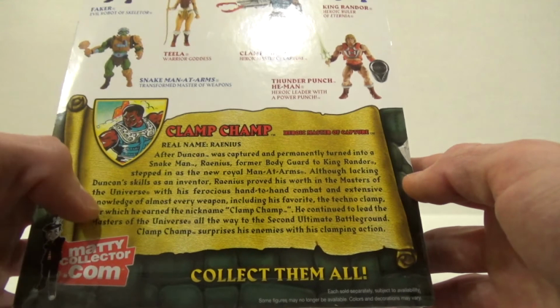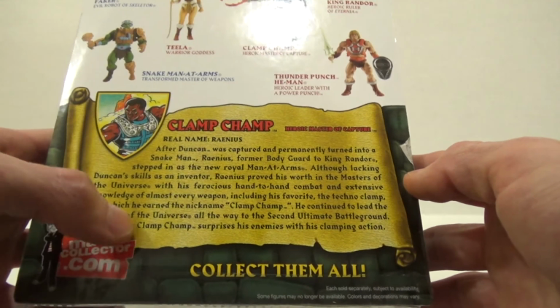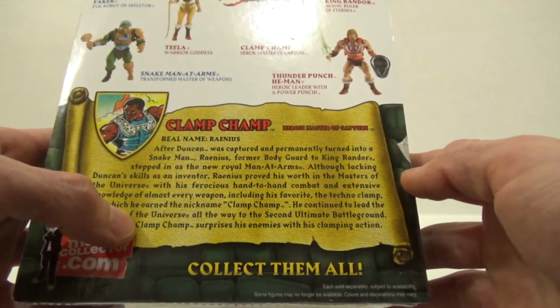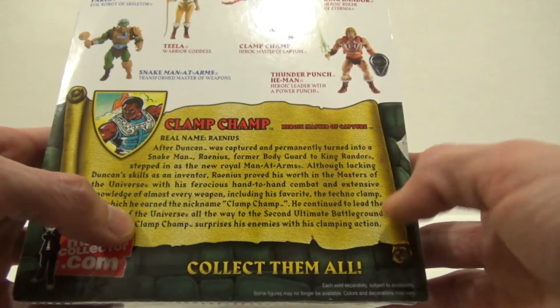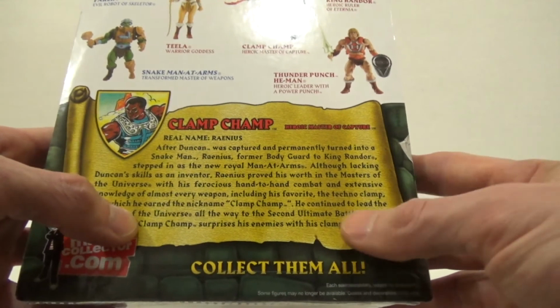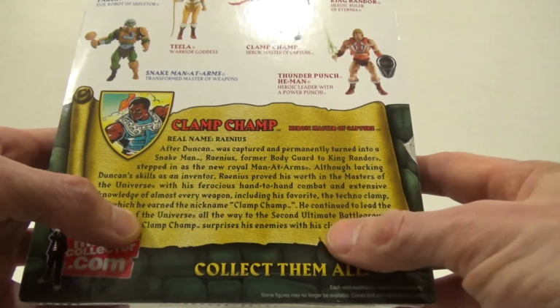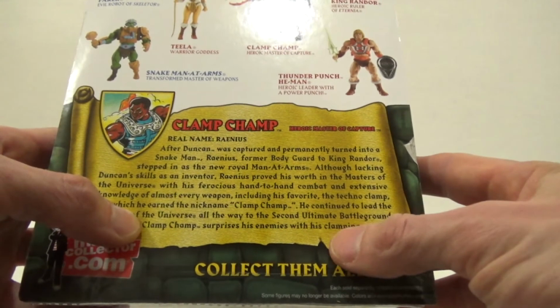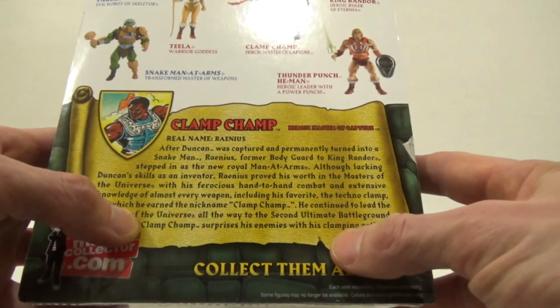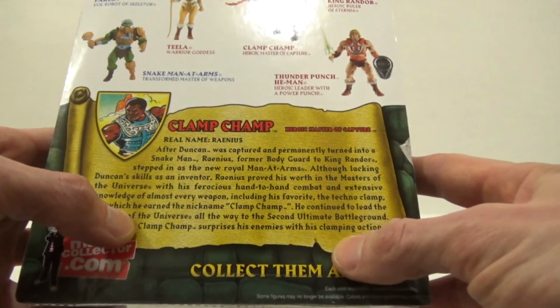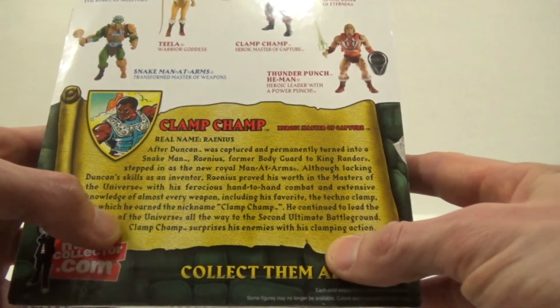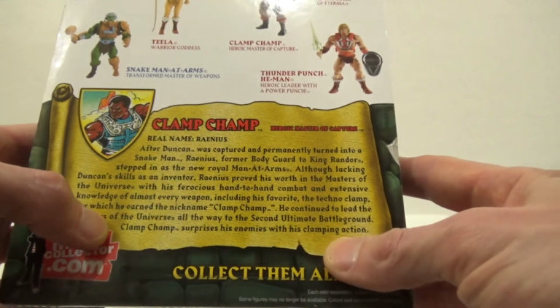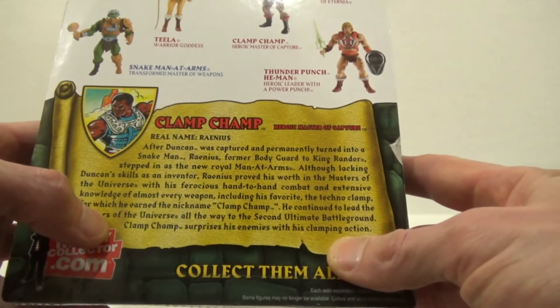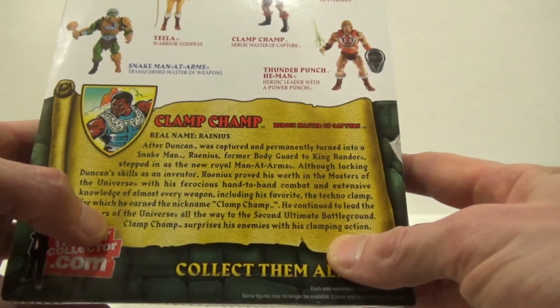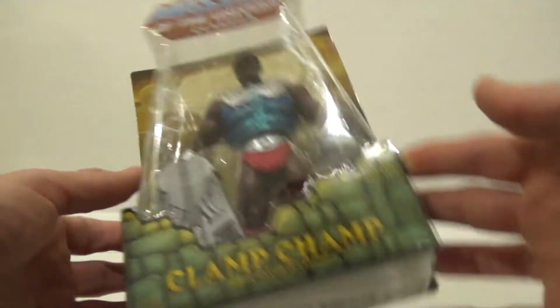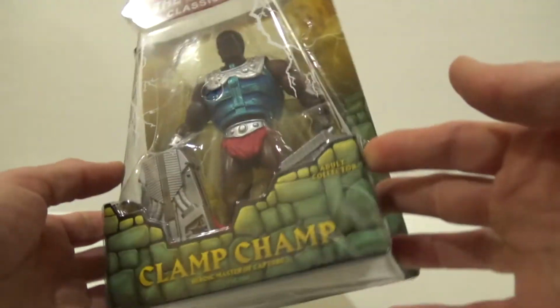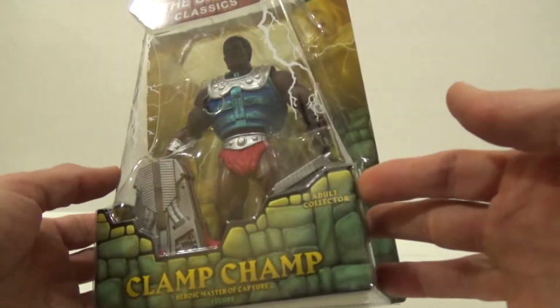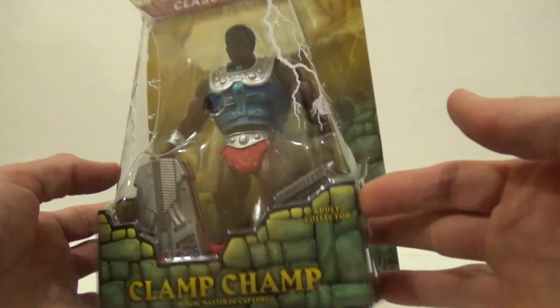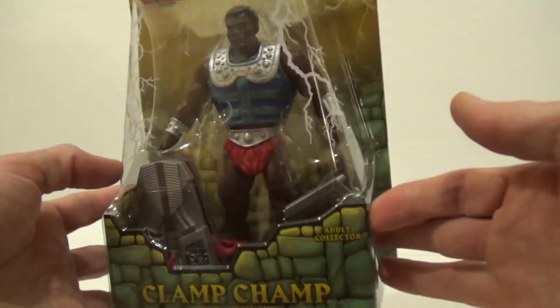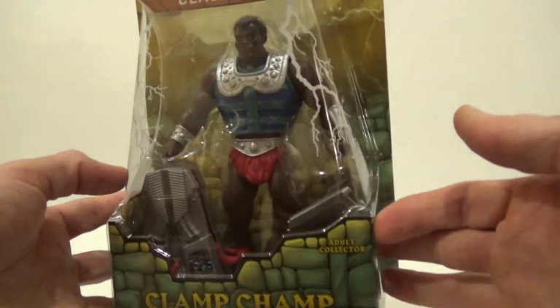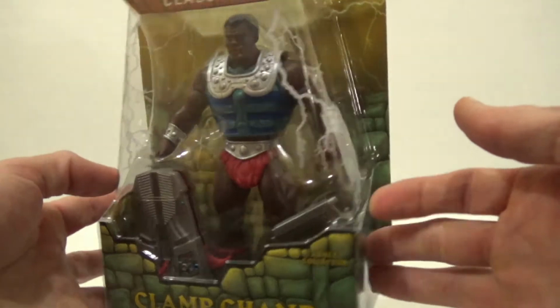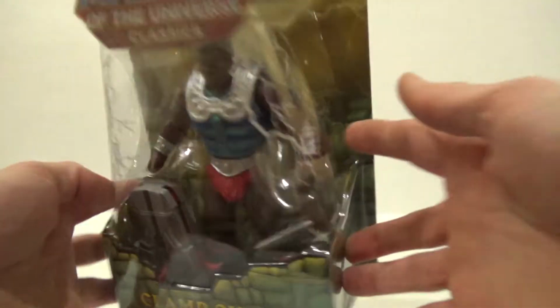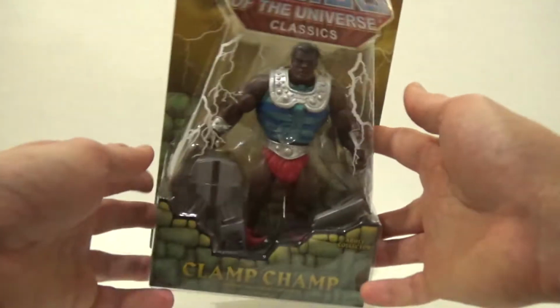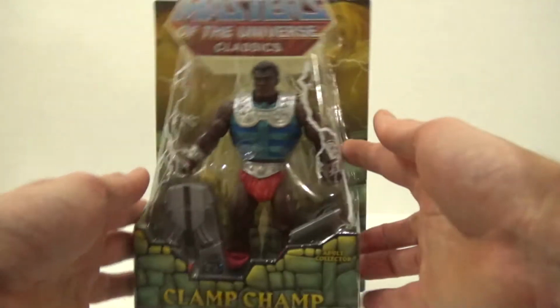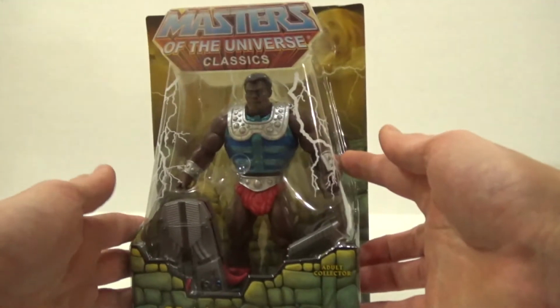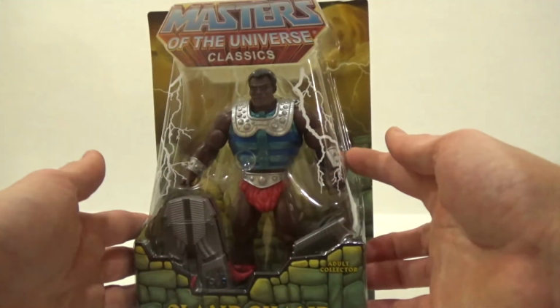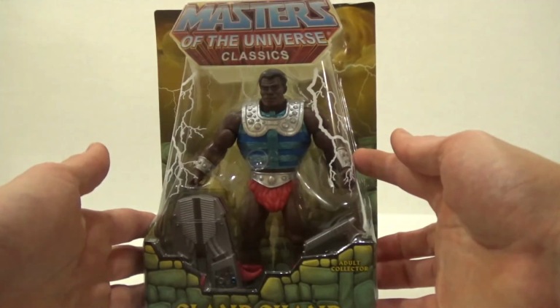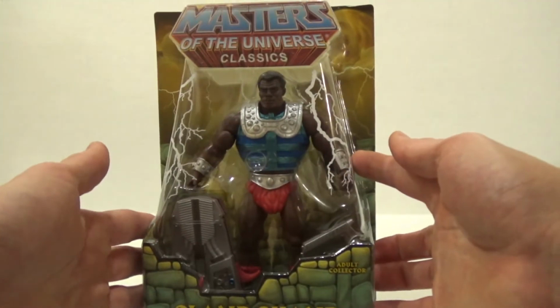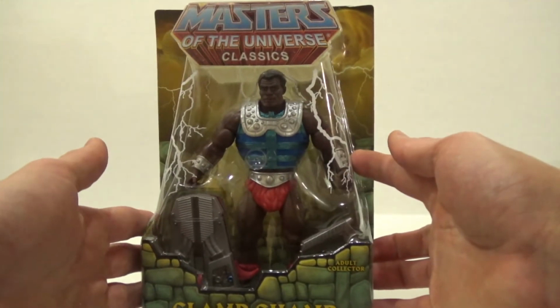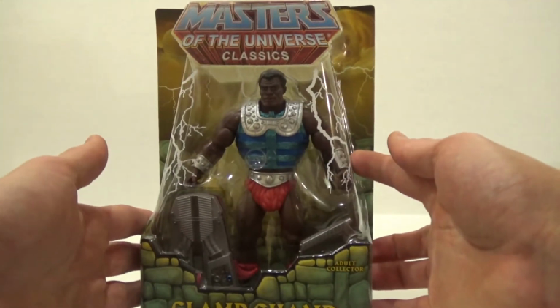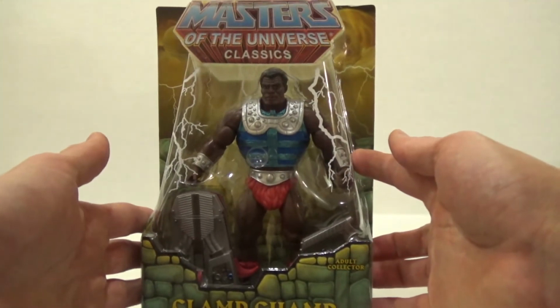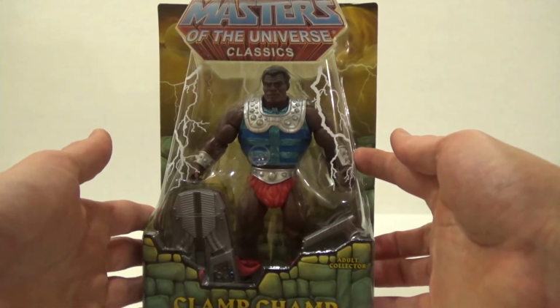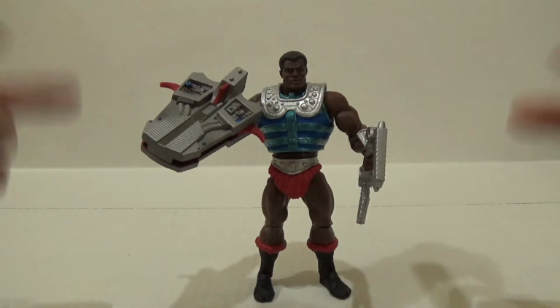Clamp-Champ surprises his enemies with his clamping action. Anyways, that's about enough about the packaging — I am excited about opening this guy up, so let's get to it.